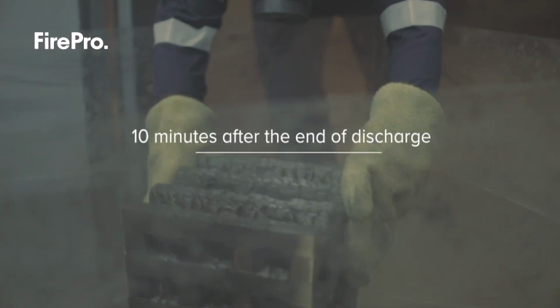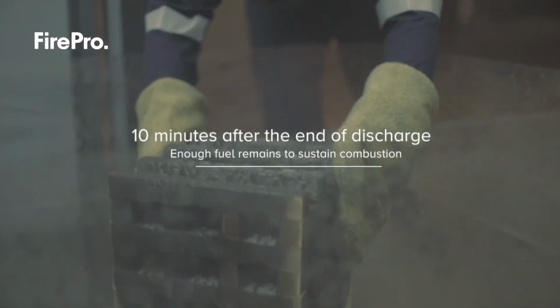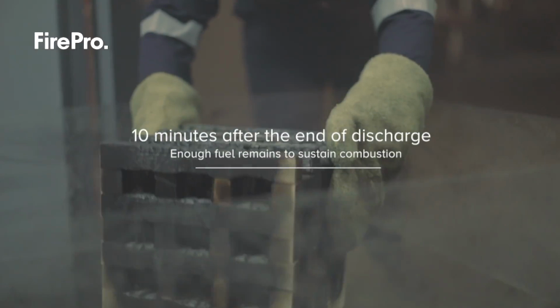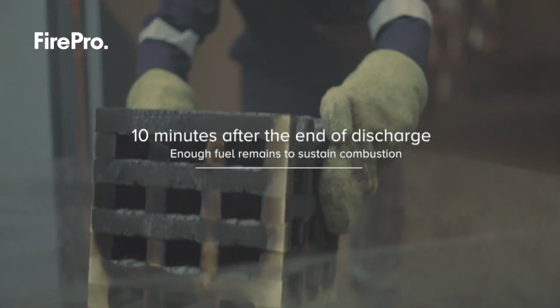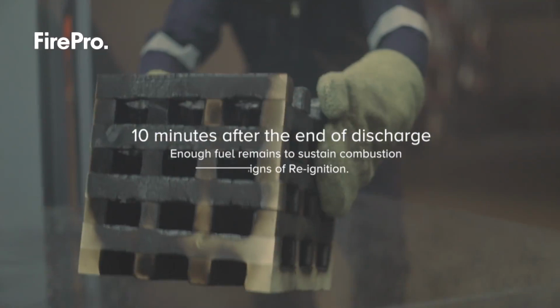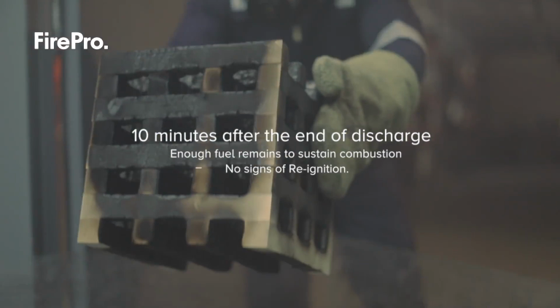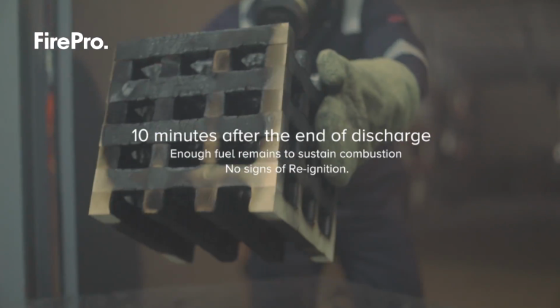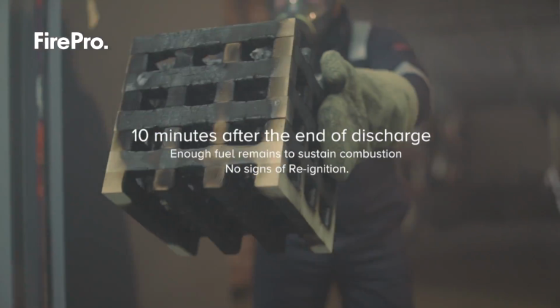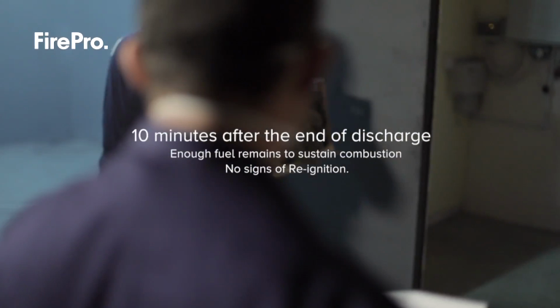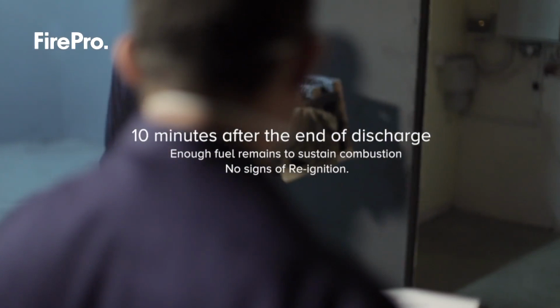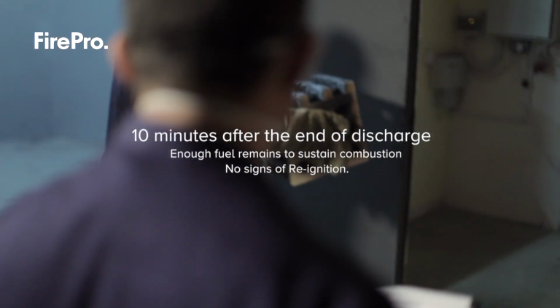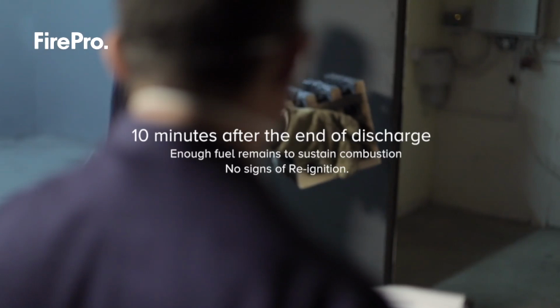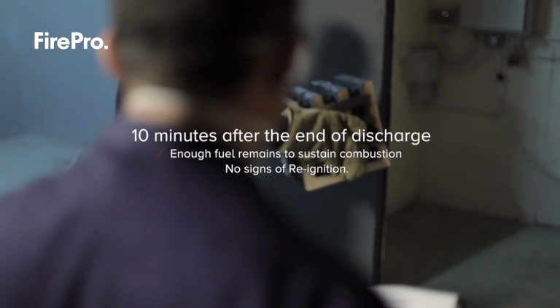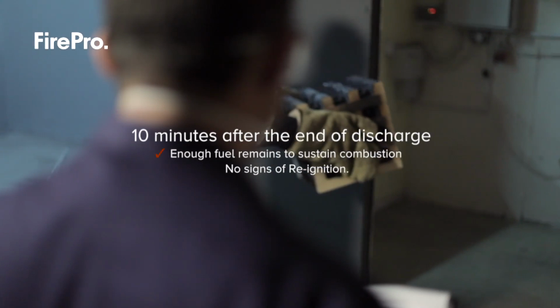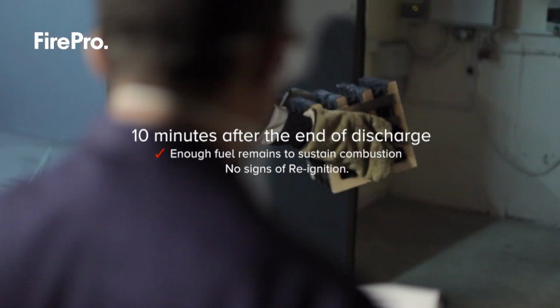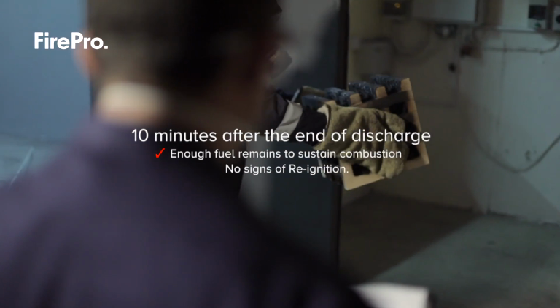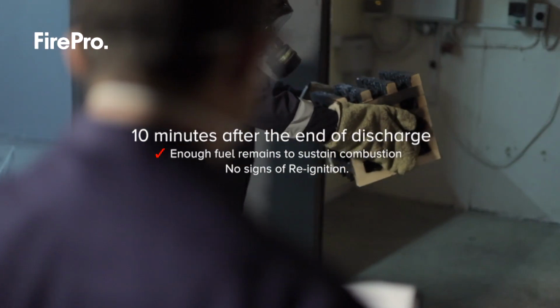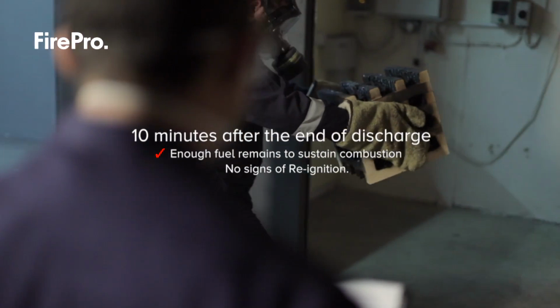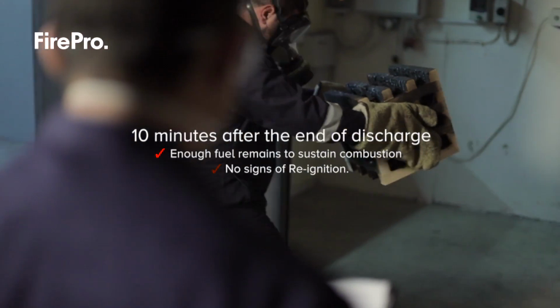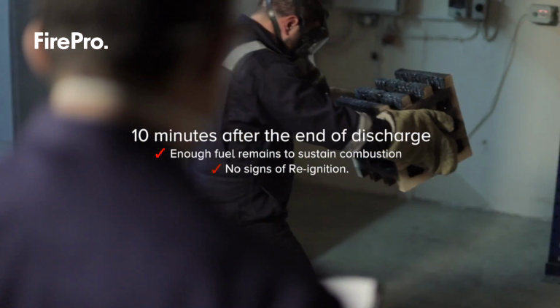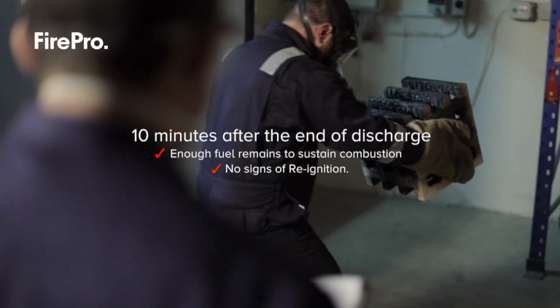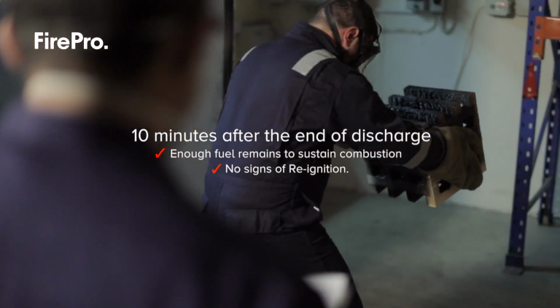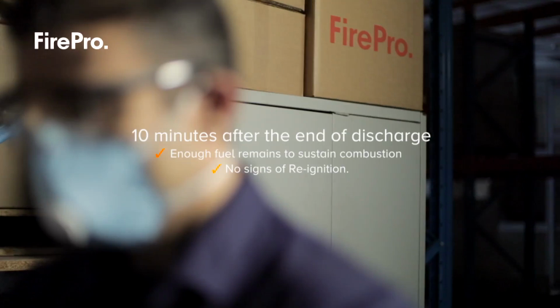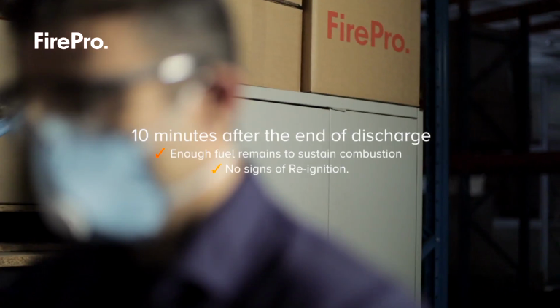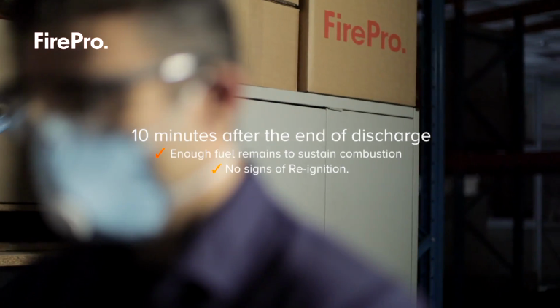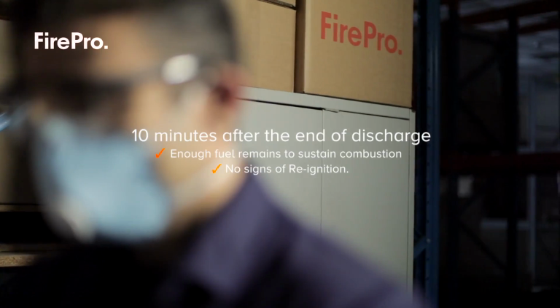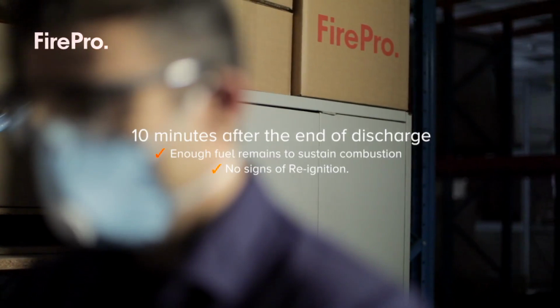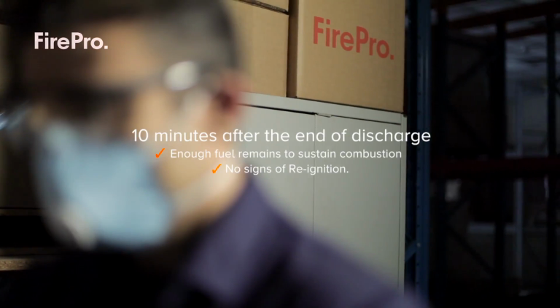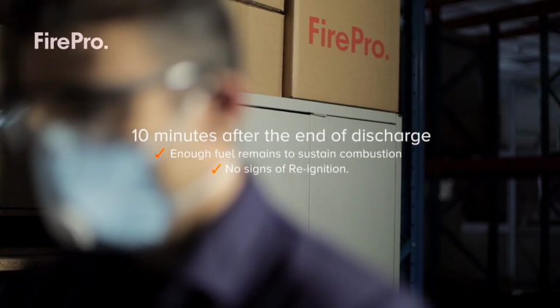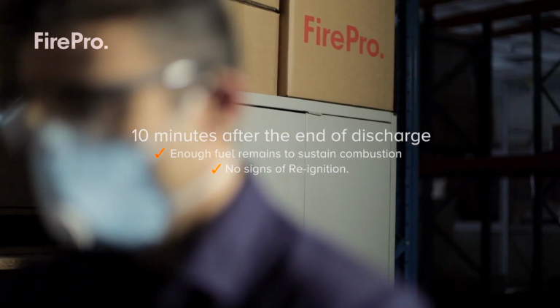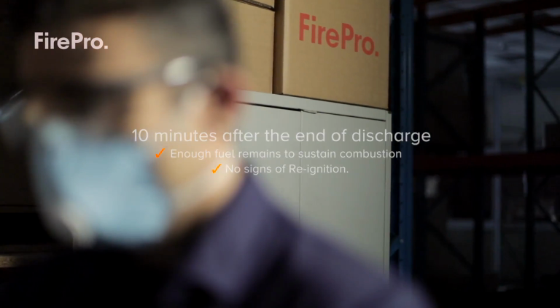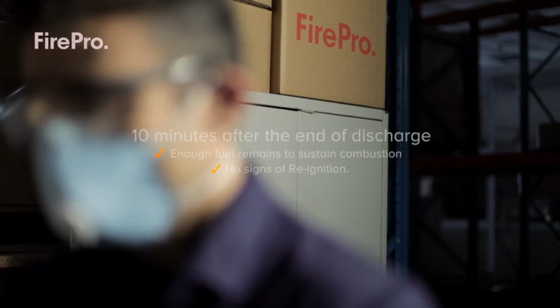As can be seen, the results from the test are proof that our systems do work even in the most challenging and difficult fire scenarios.